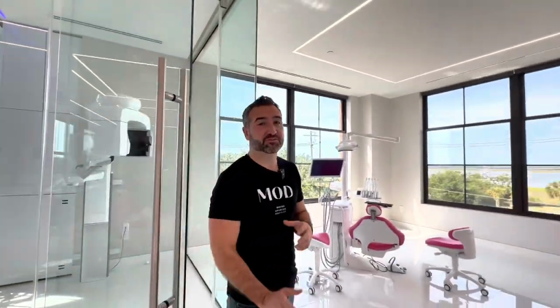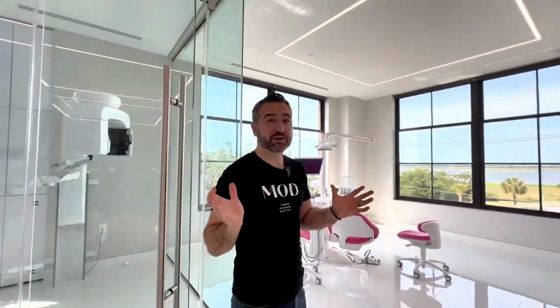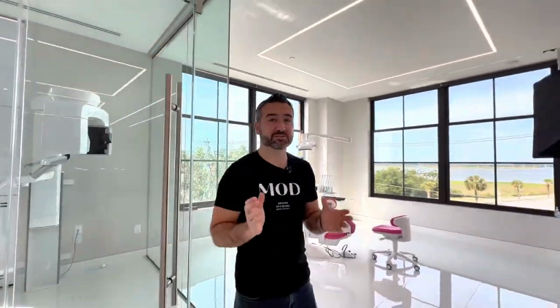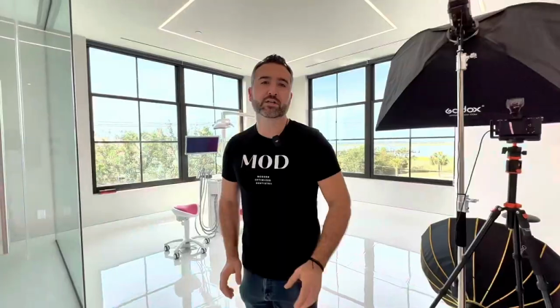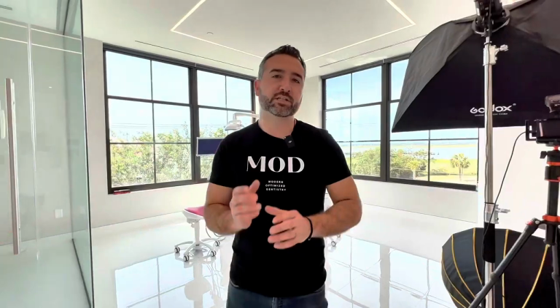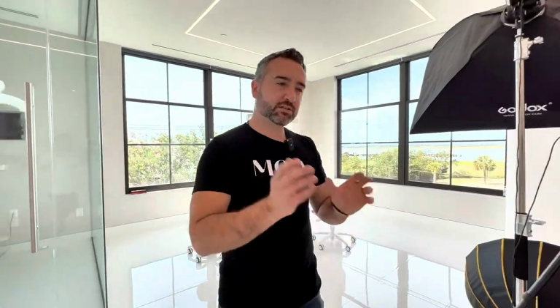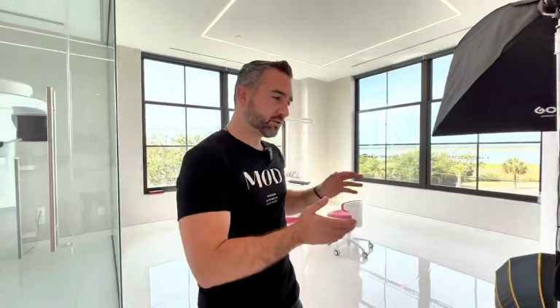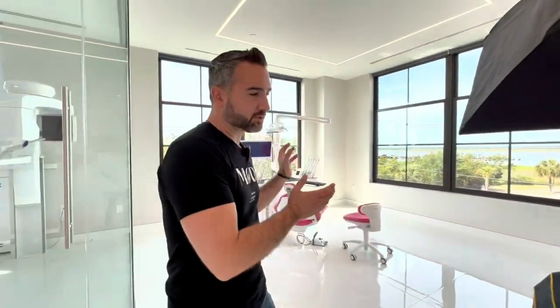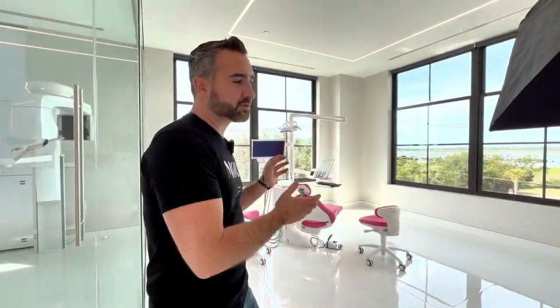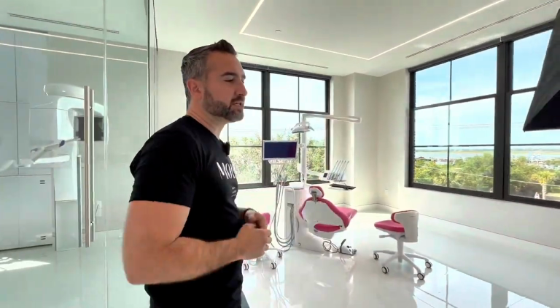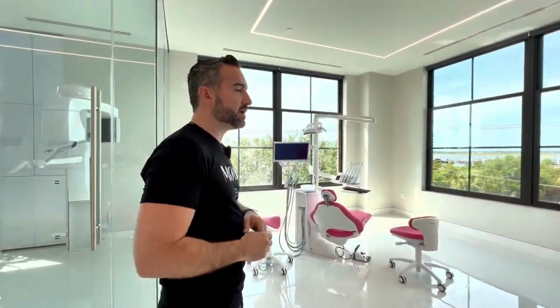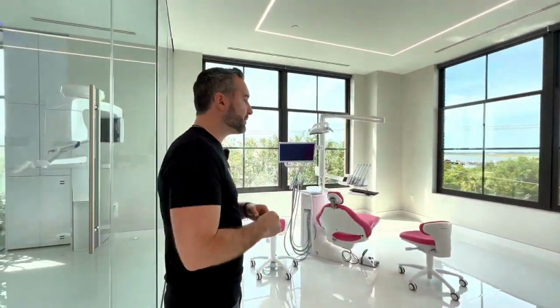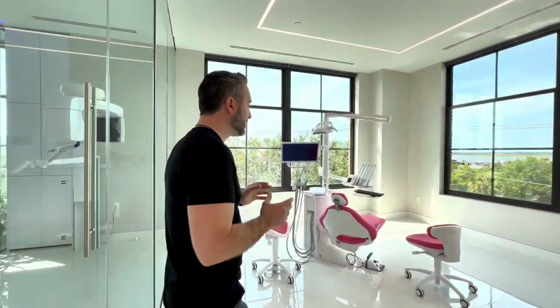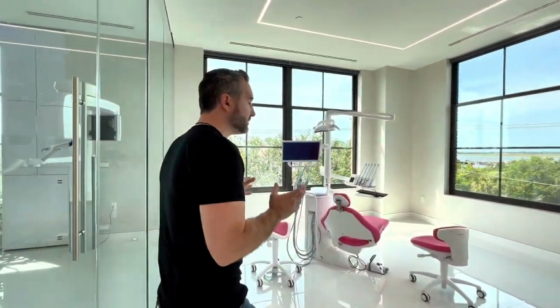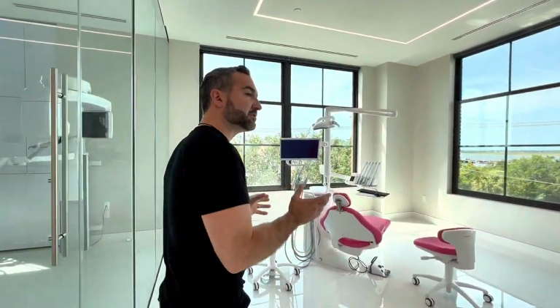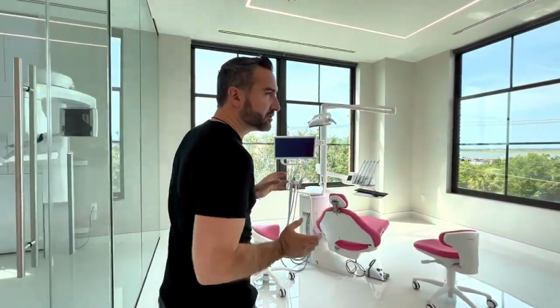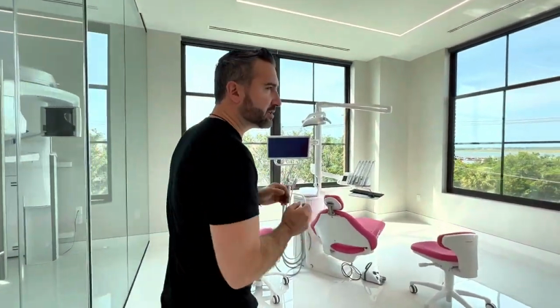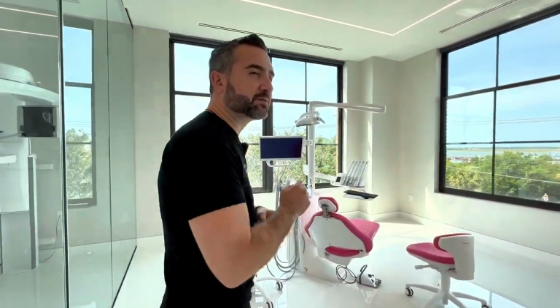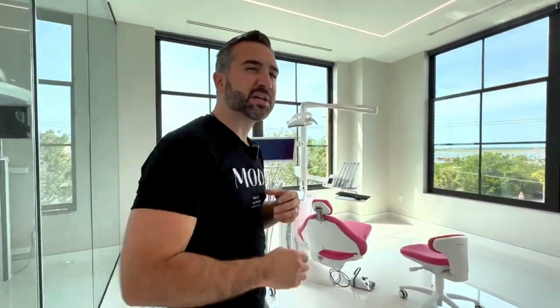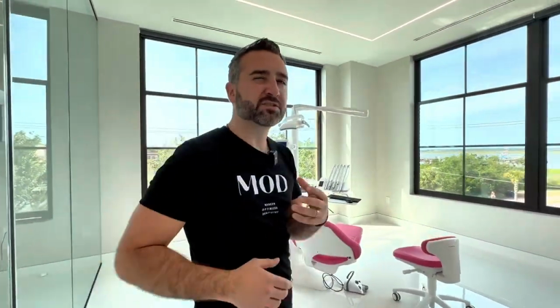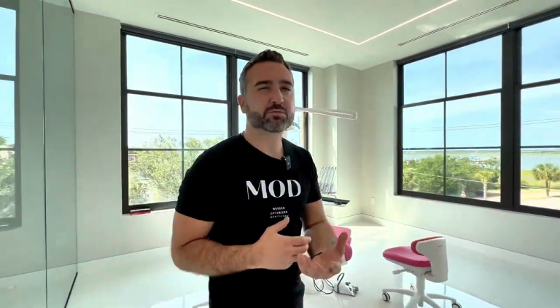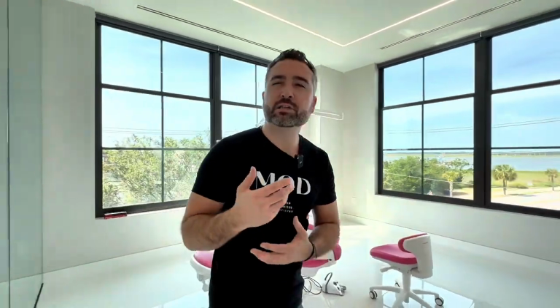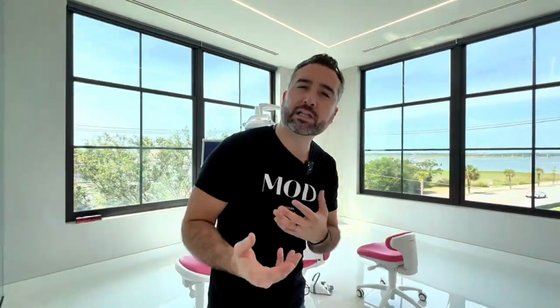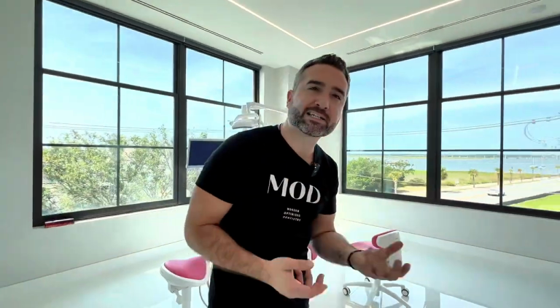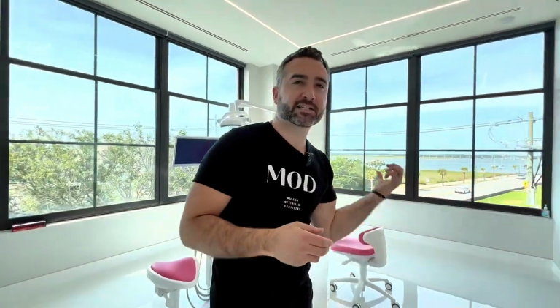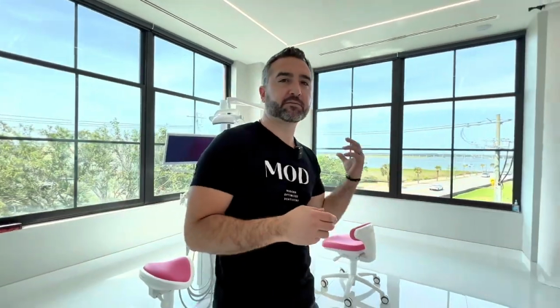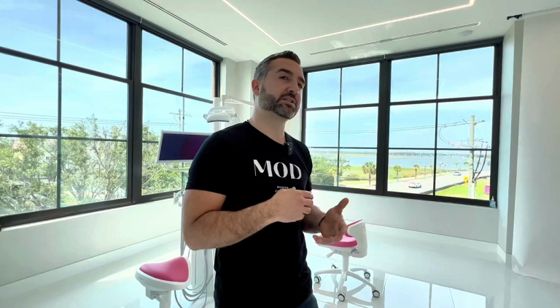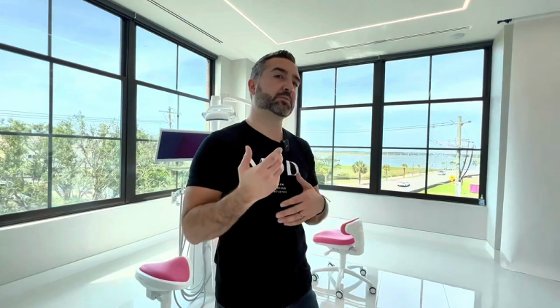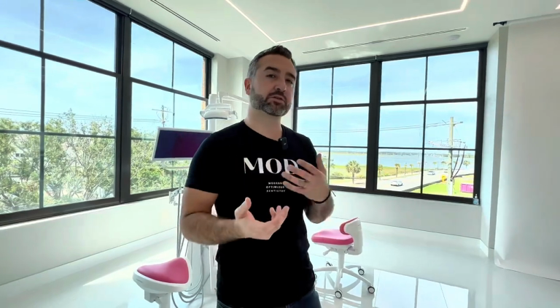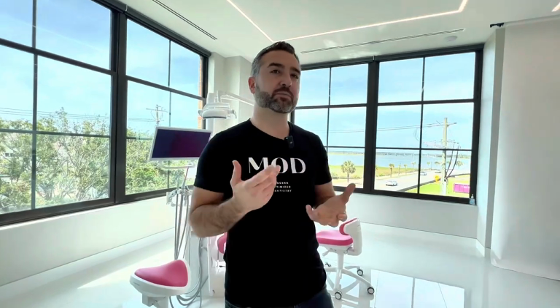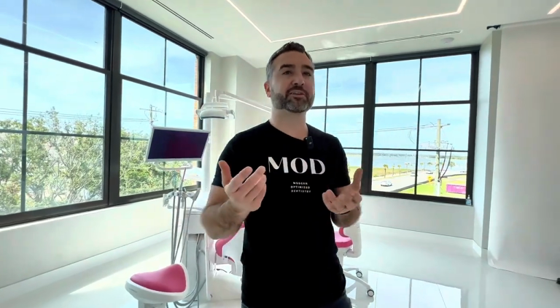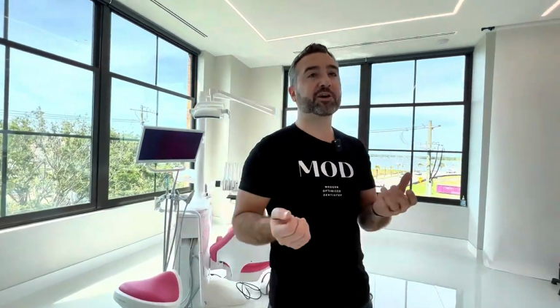This is our surgical suite. We love doing surgeries here because patients are just really relaxed as they have the sailboats going by in the harbor.